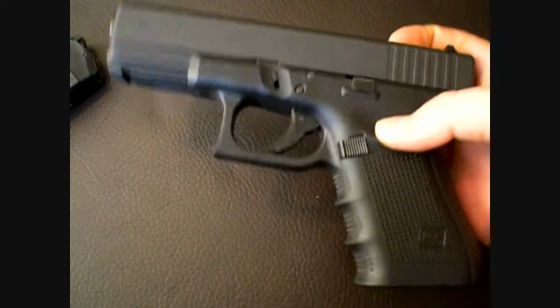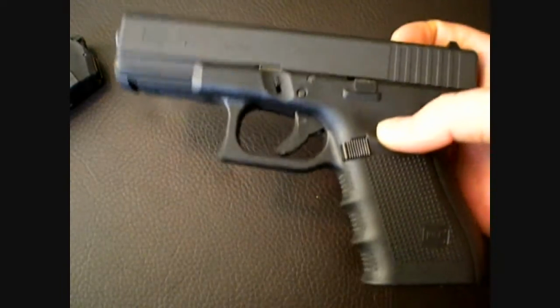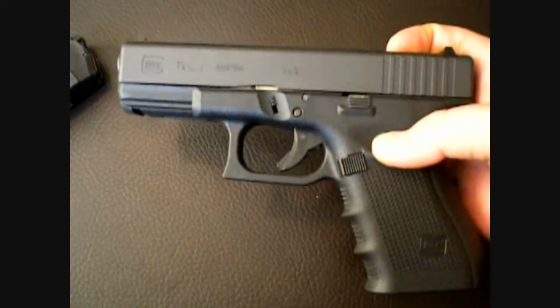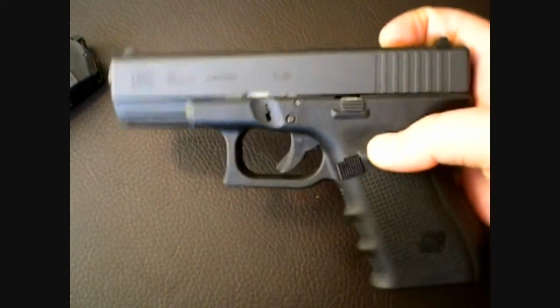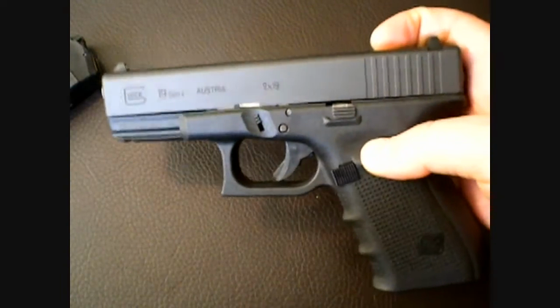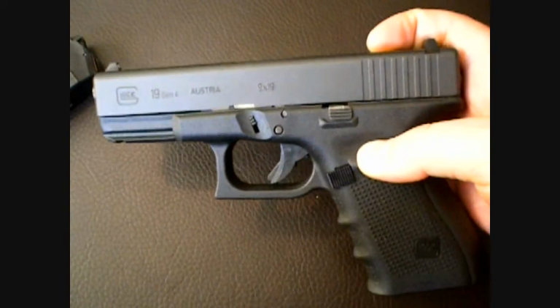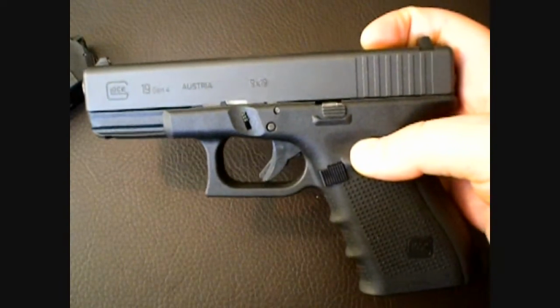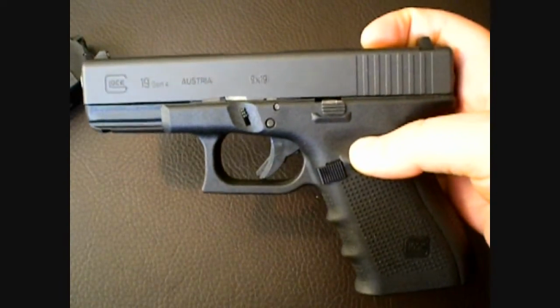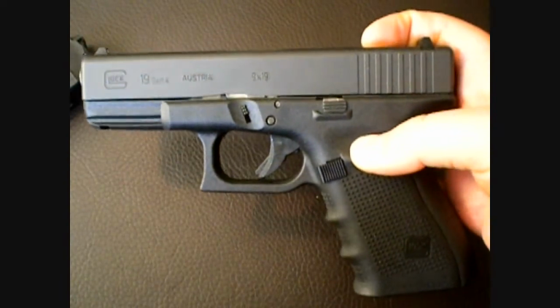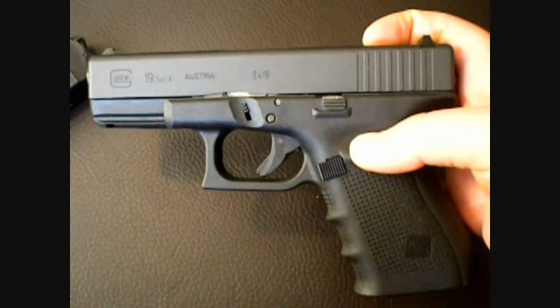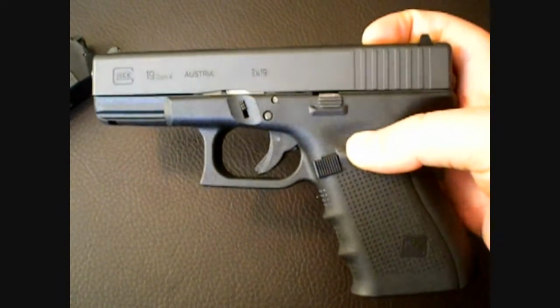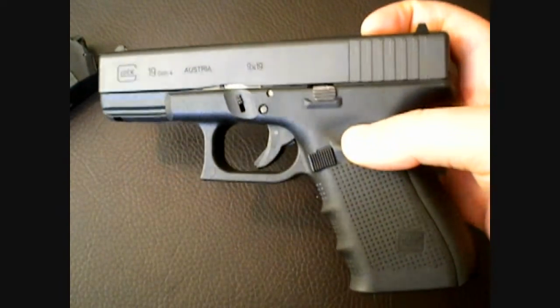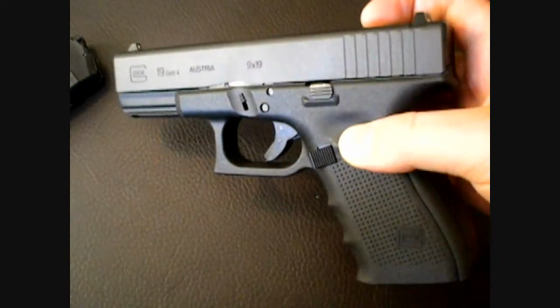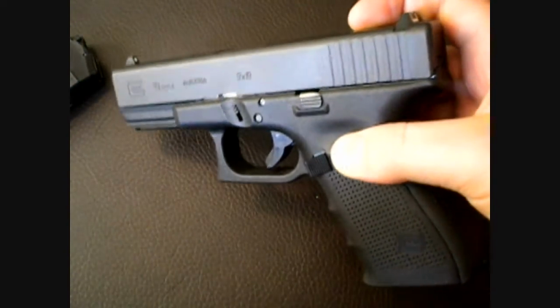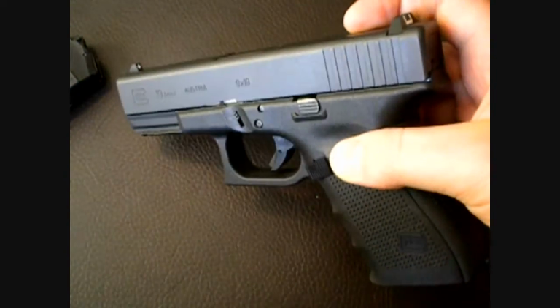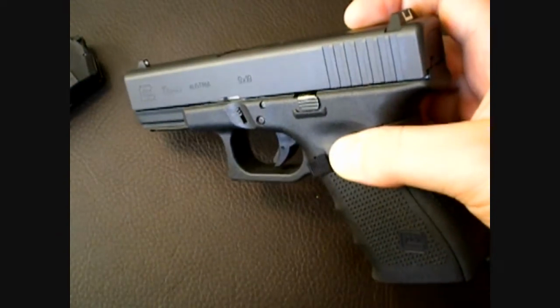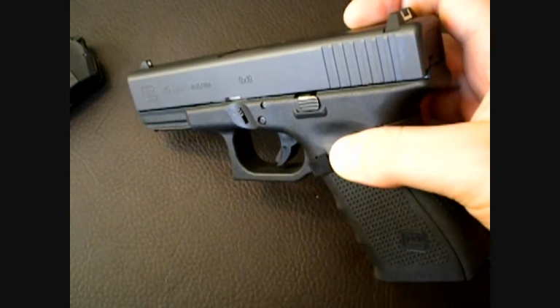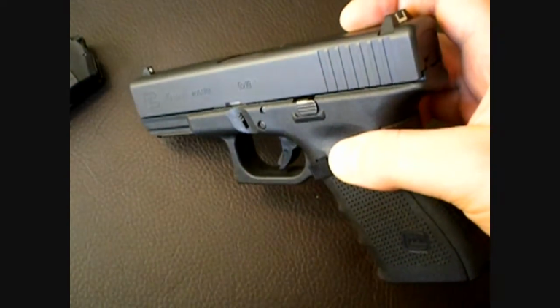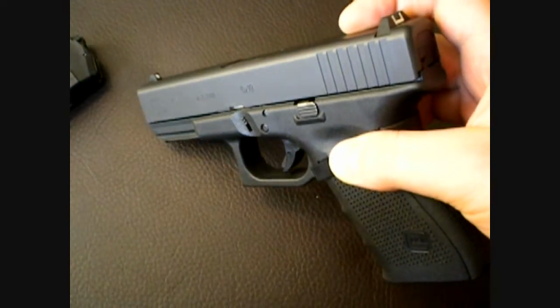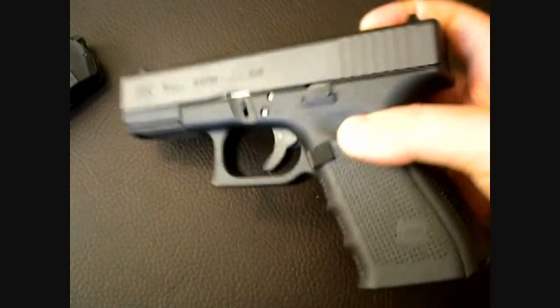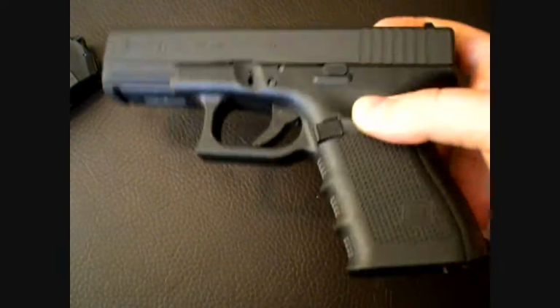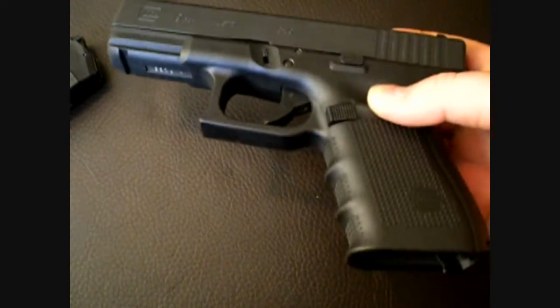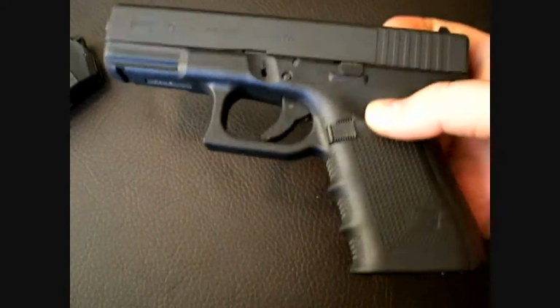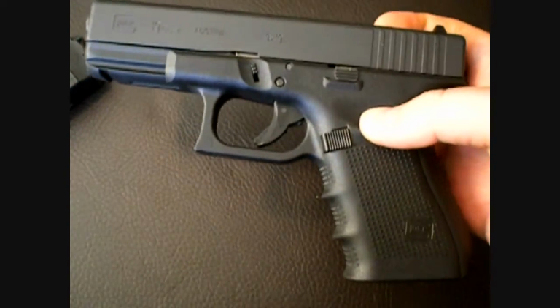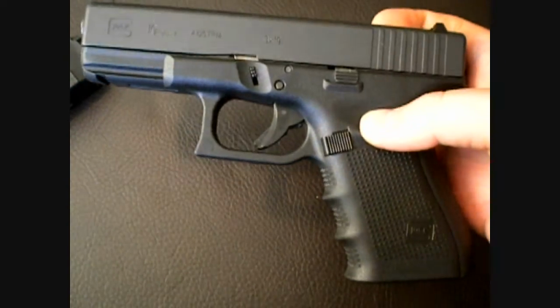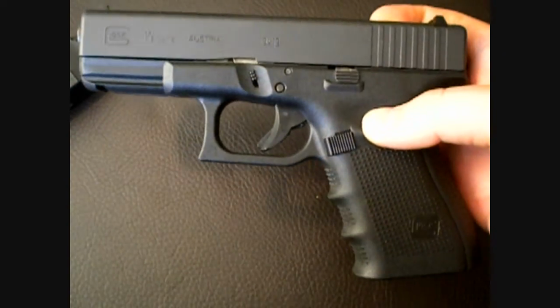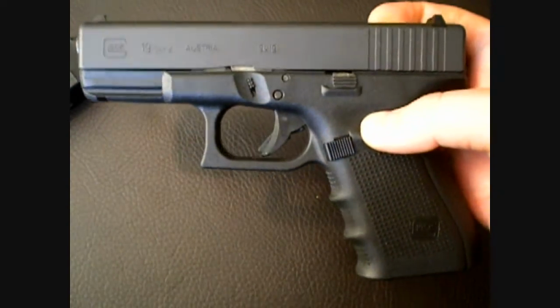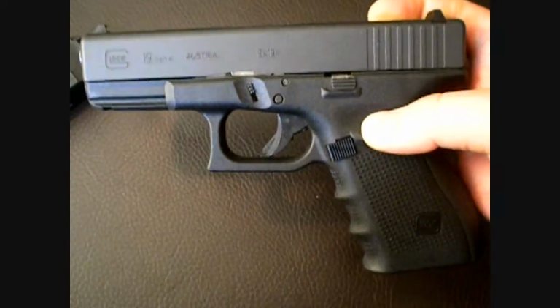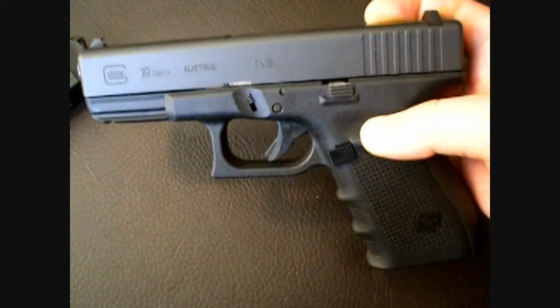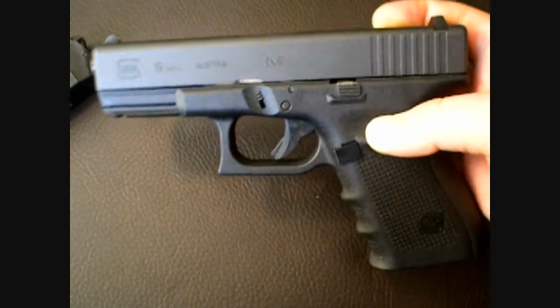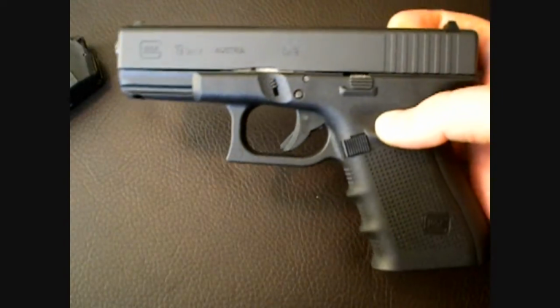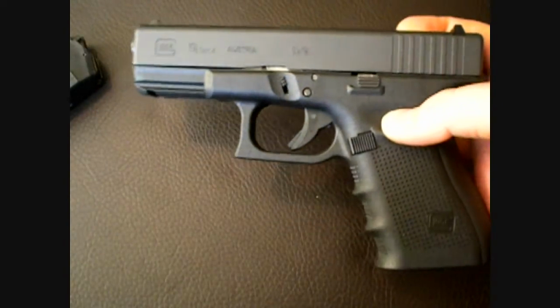But not every Glock Gen 4 has issues, even the ones with the O3 spring.